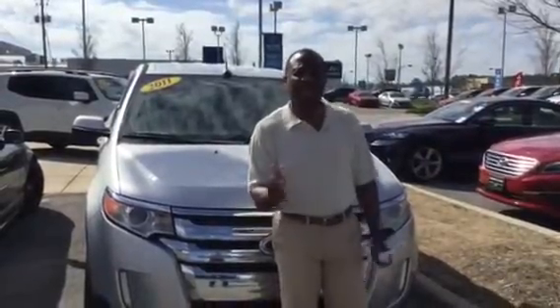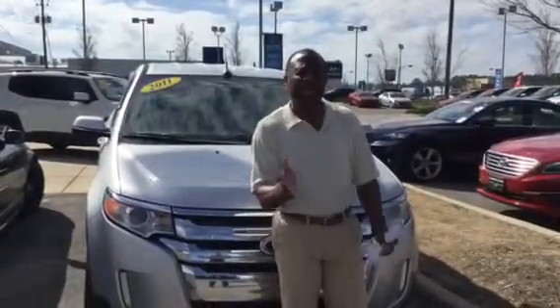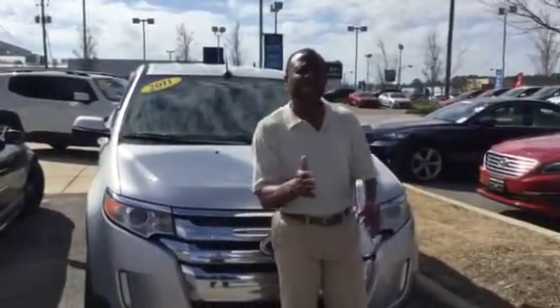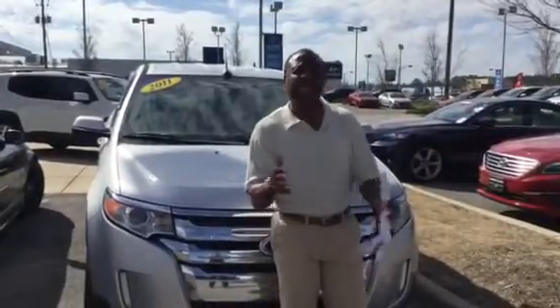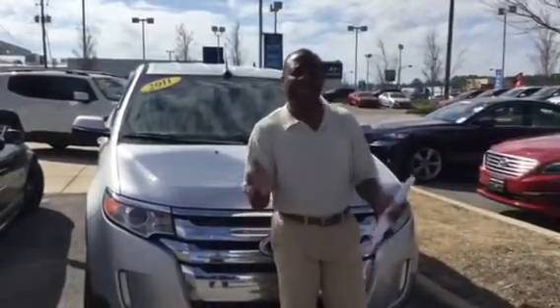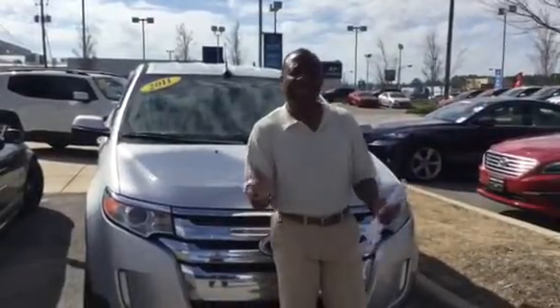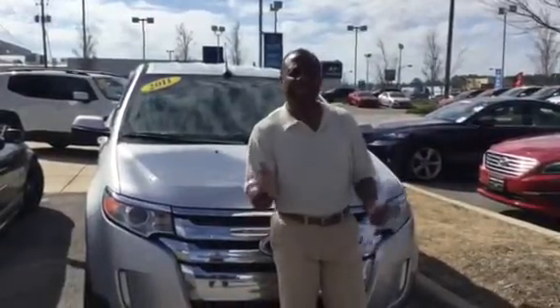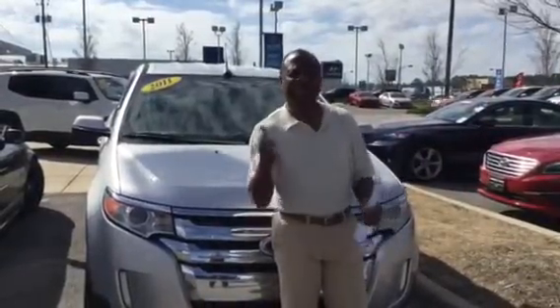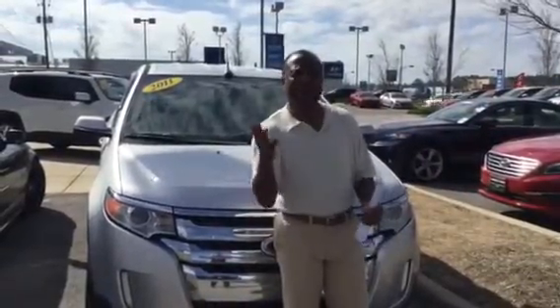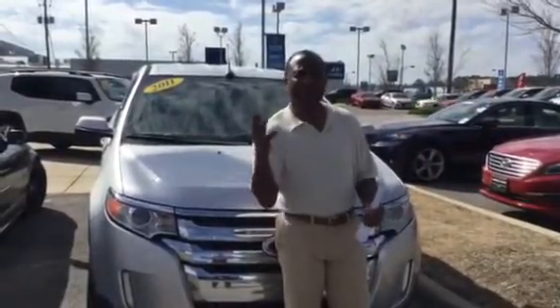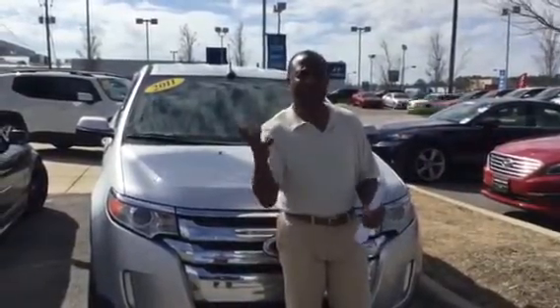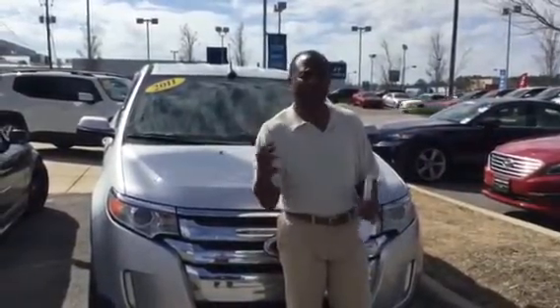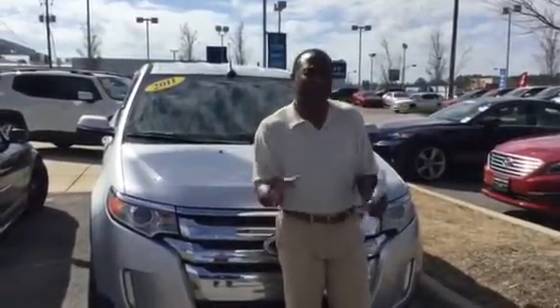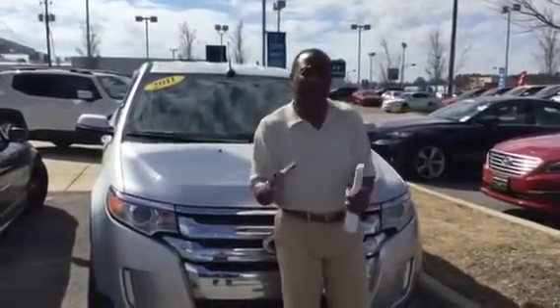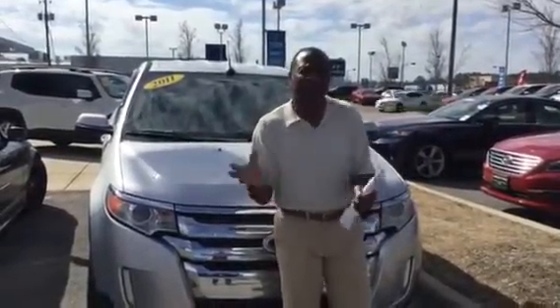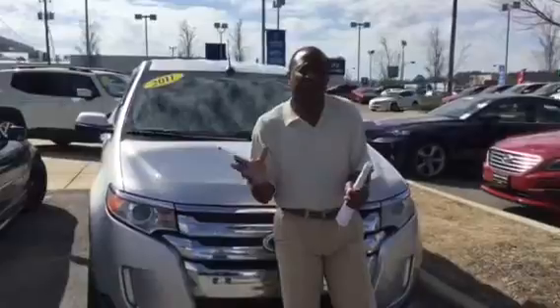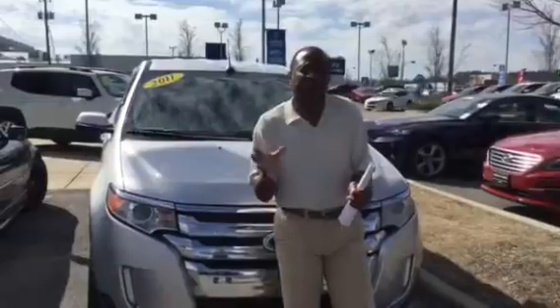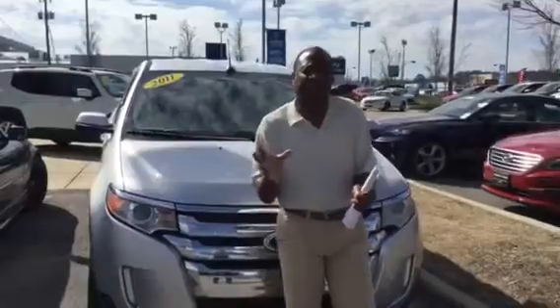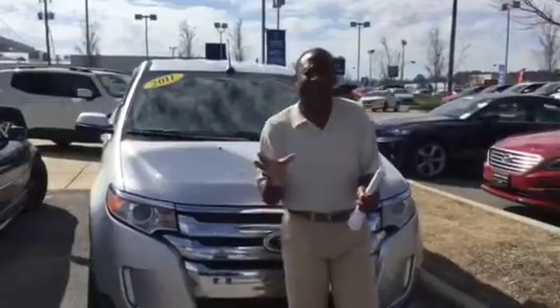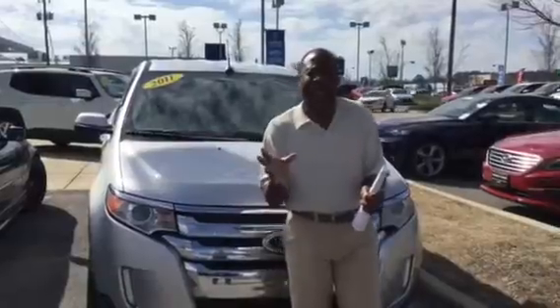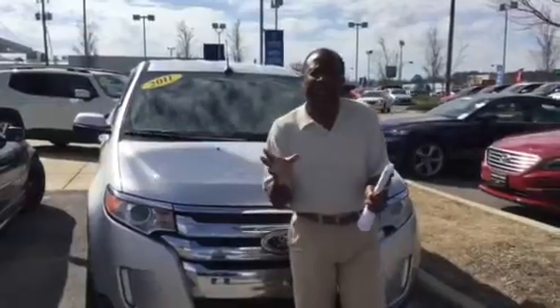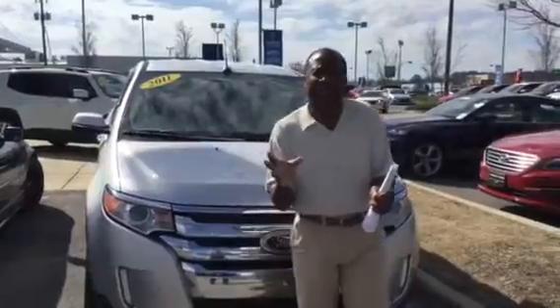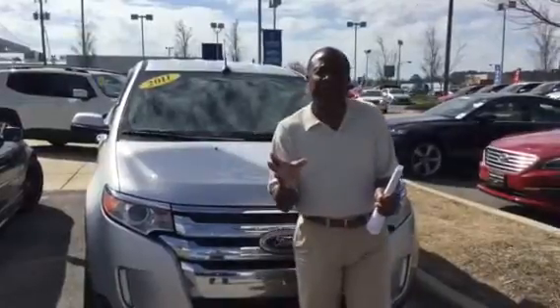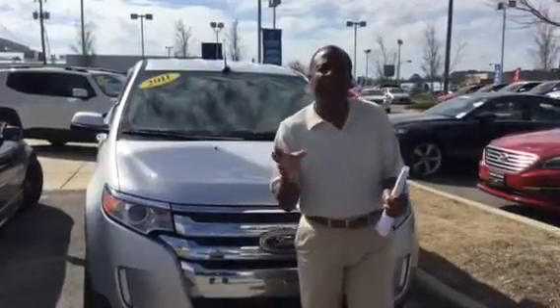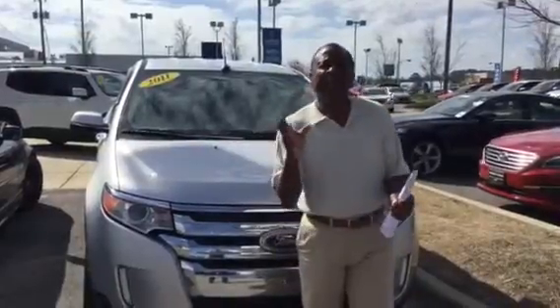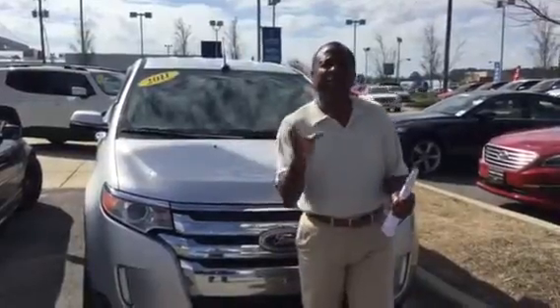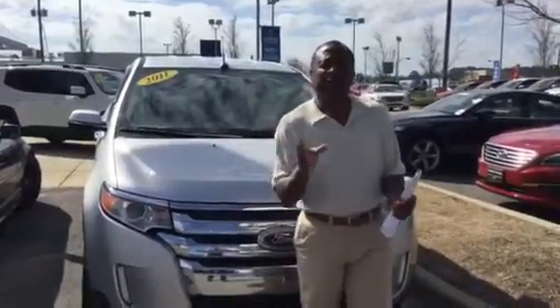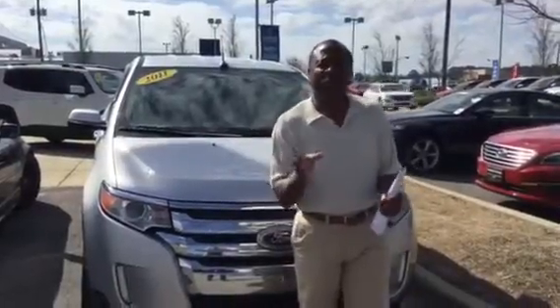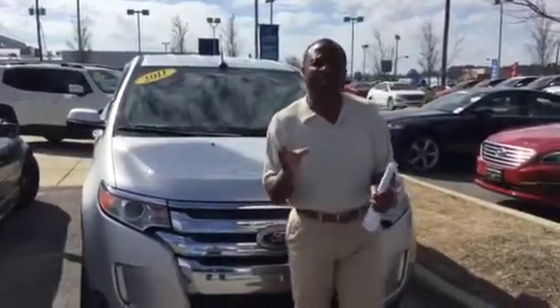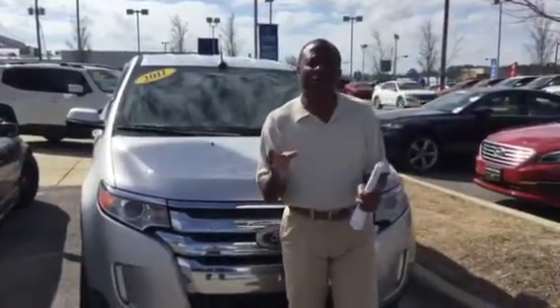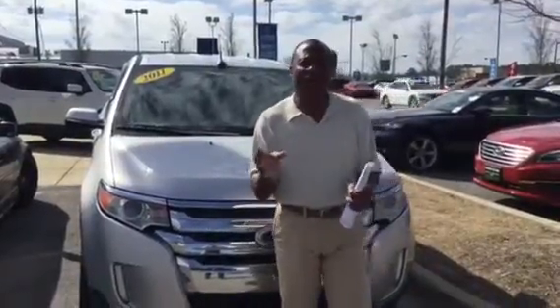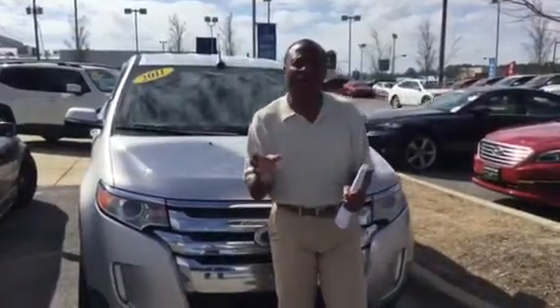It is immaculate. It's white — a cream in color — the metallic color. It is totally loaded out.